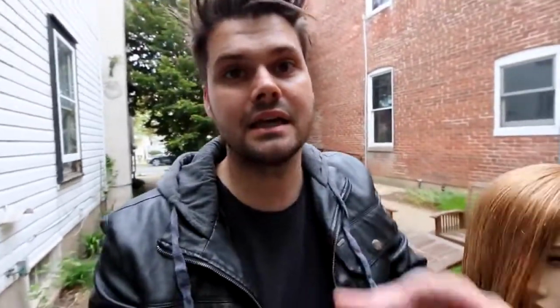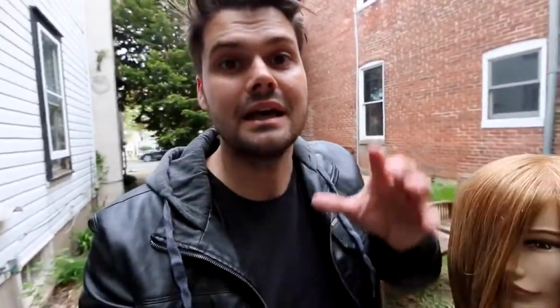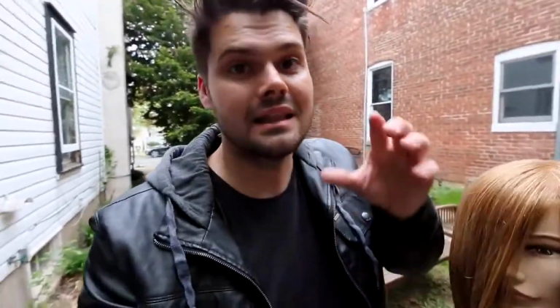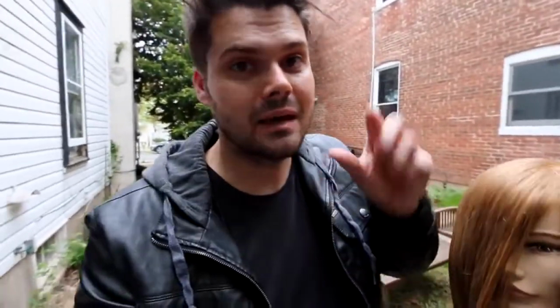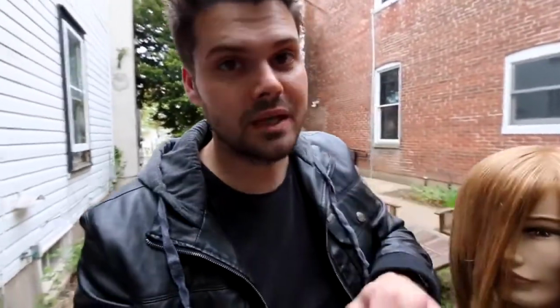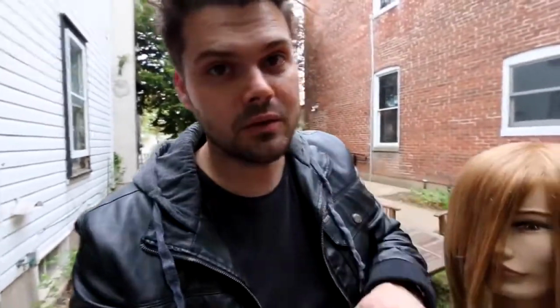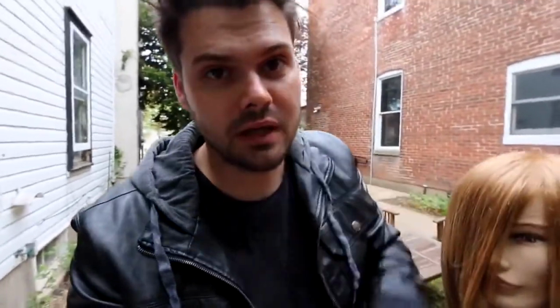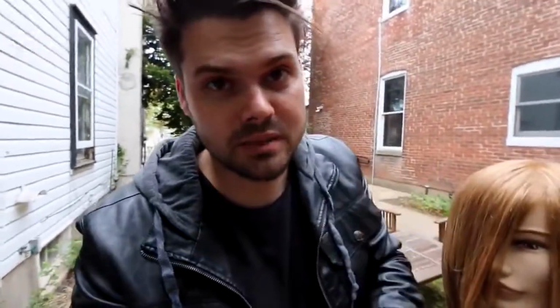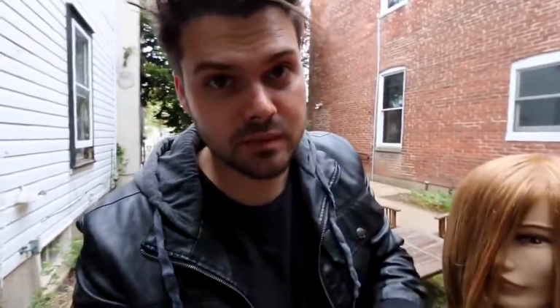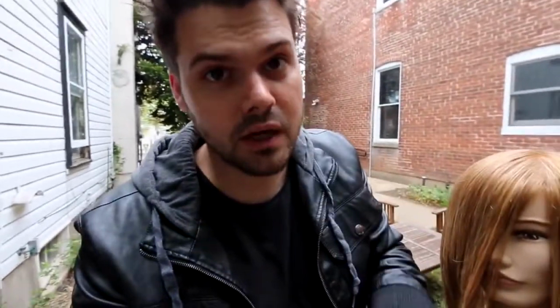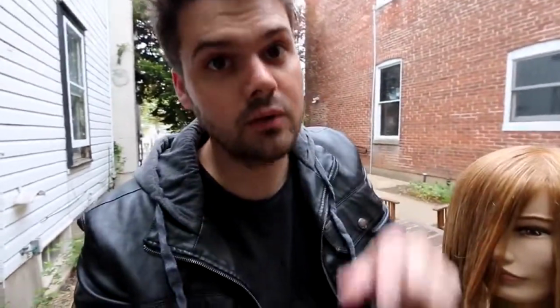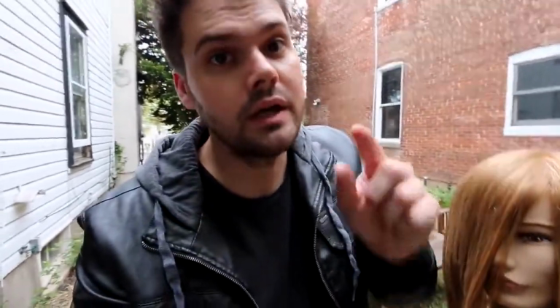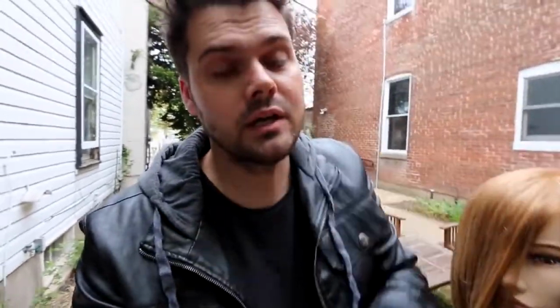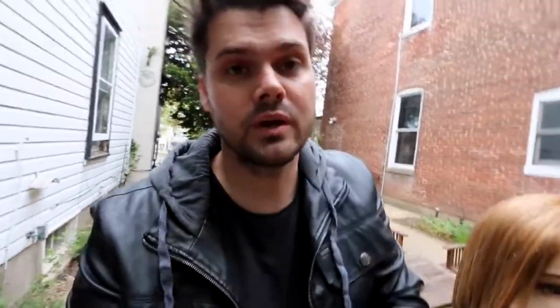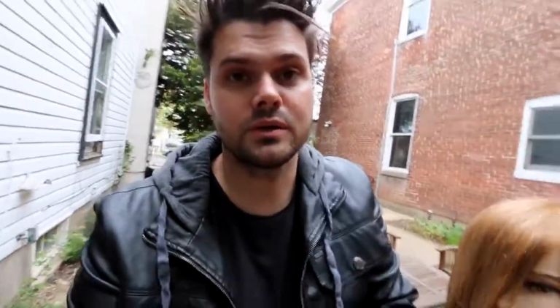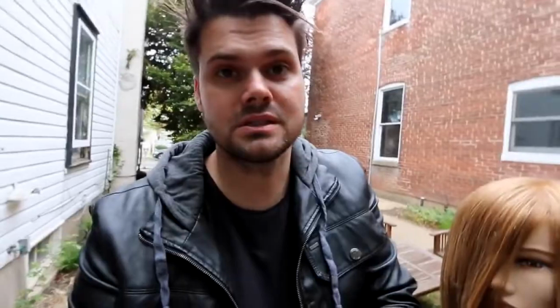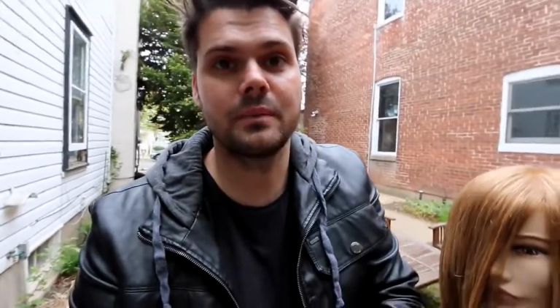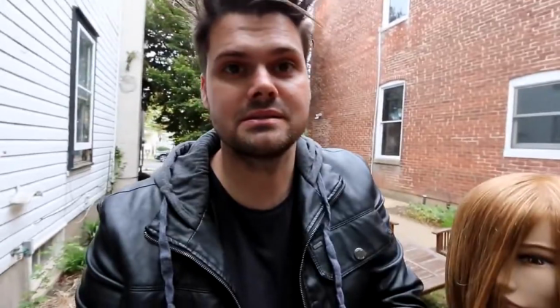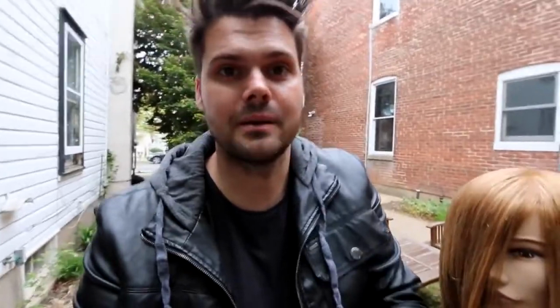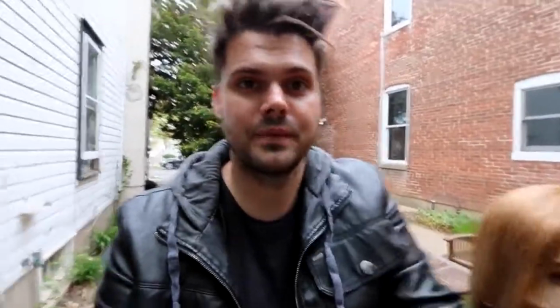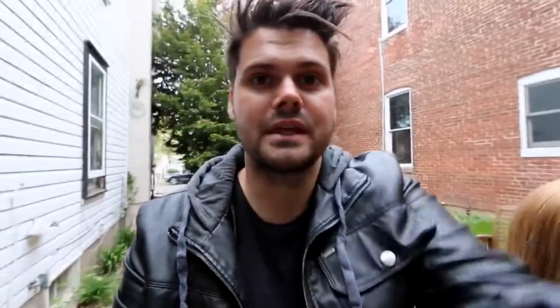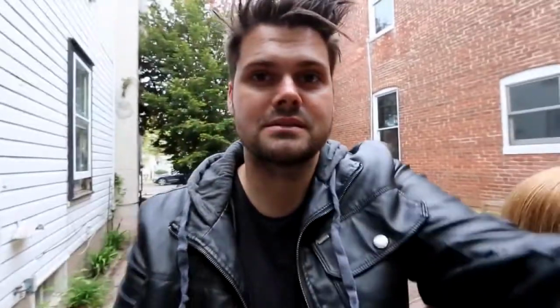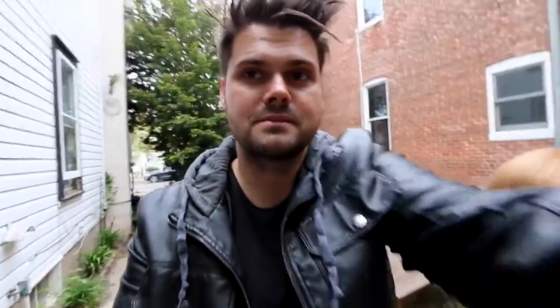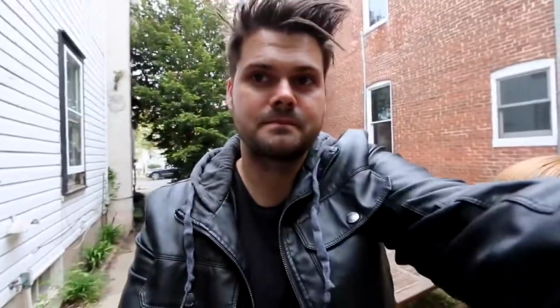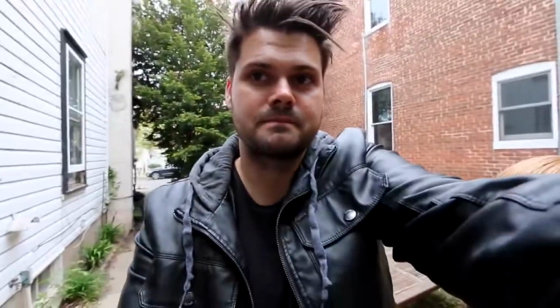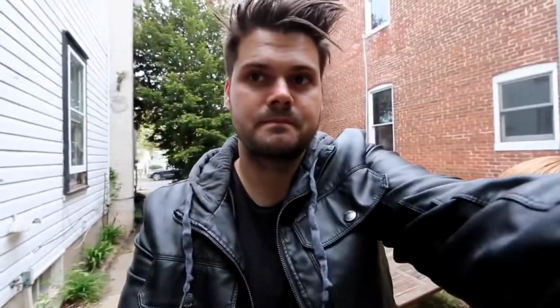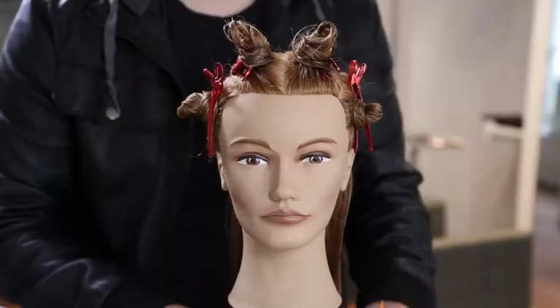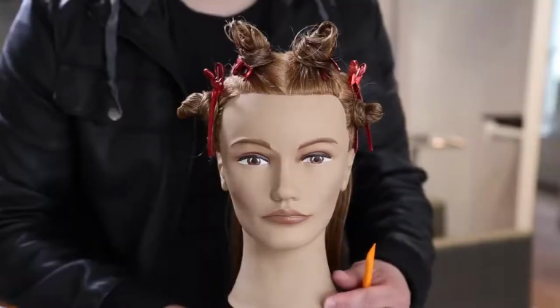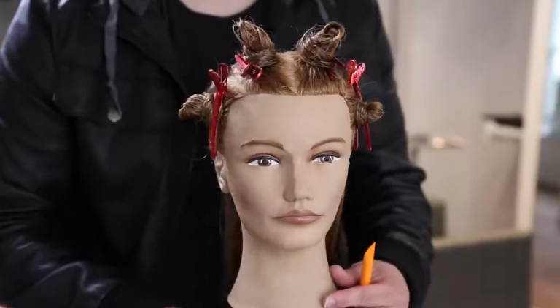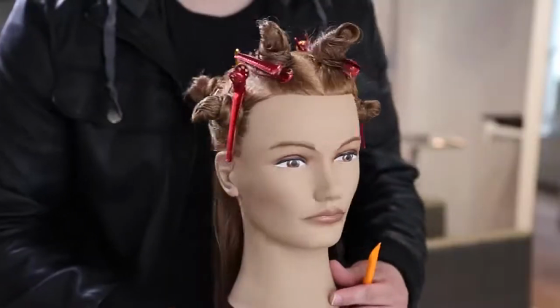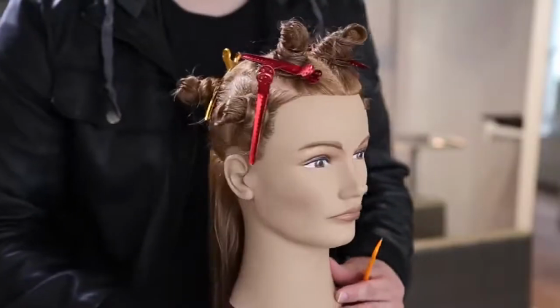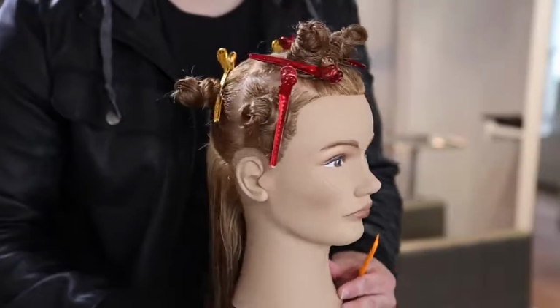This is our end result — you can see there's a ton of layers in this haircut but it lays nice and soft. You can't see any of the layers throughout the haircut. We cleaned up the perimeter dry, so there are a lot of cool techniques in this video. Let me know in the comments below — here we go with our step-by-step.